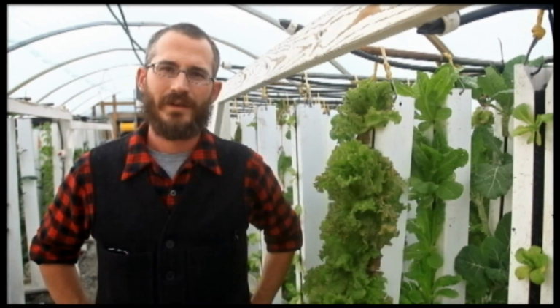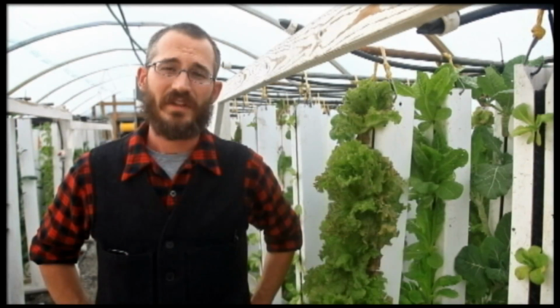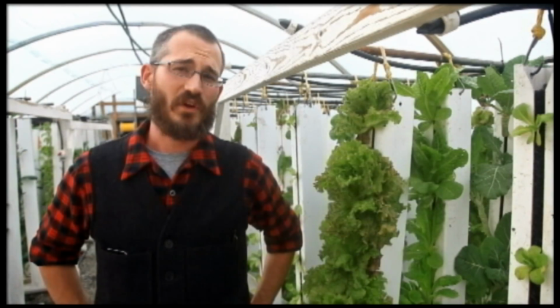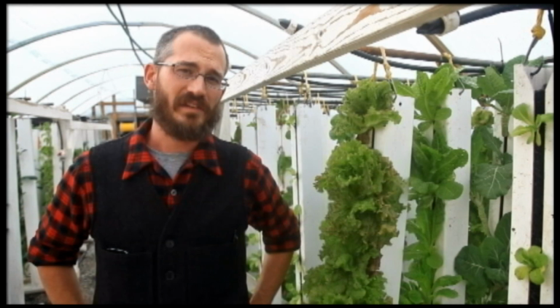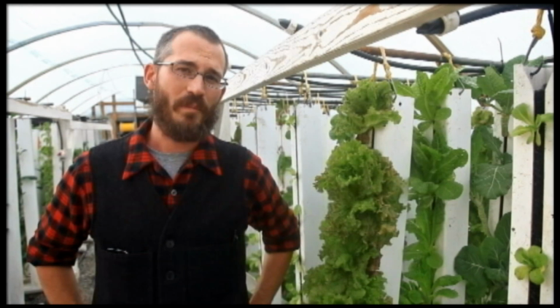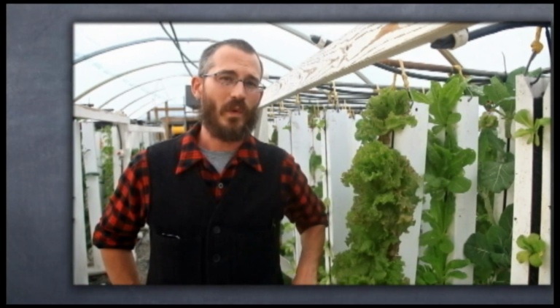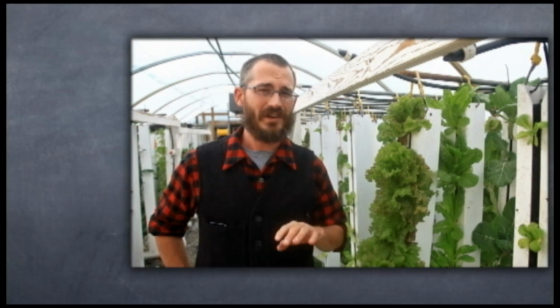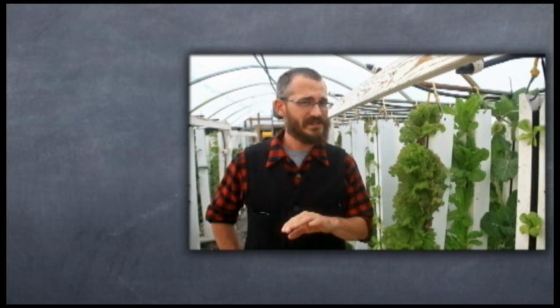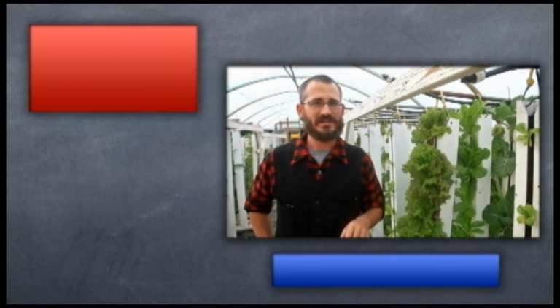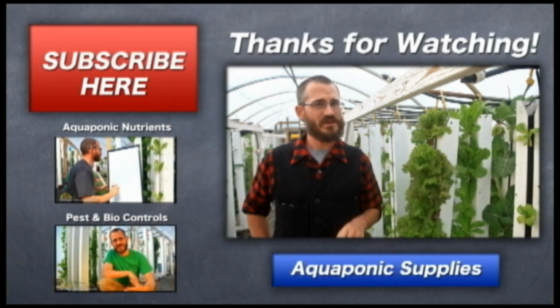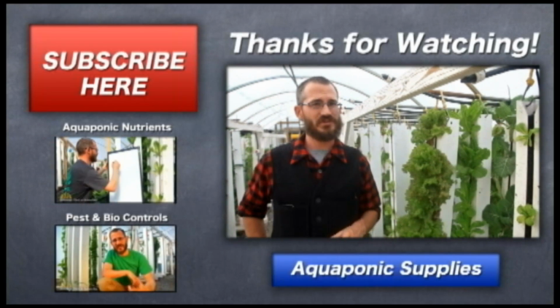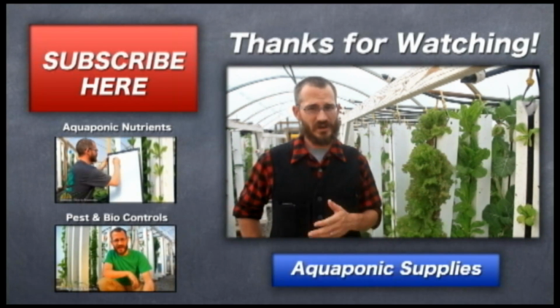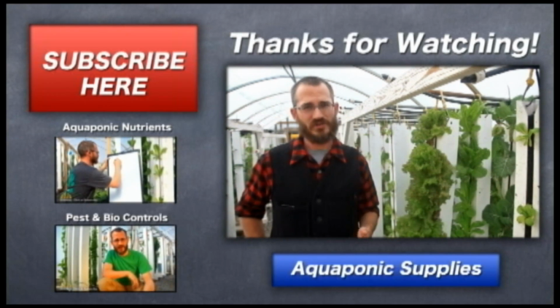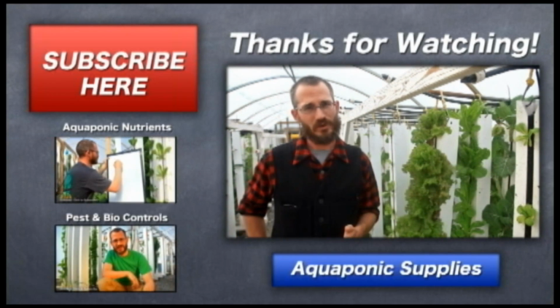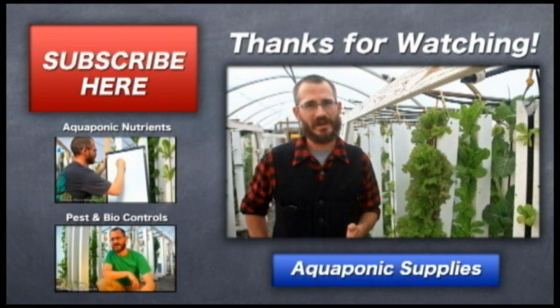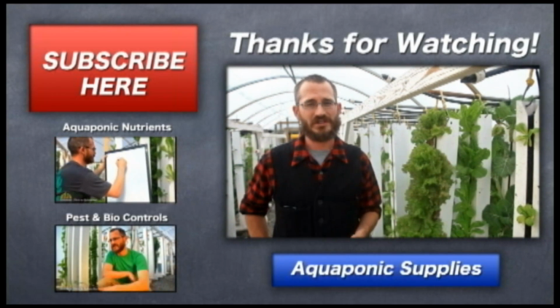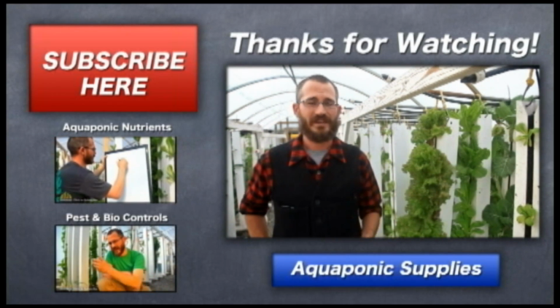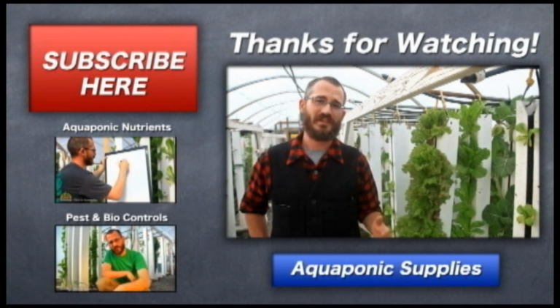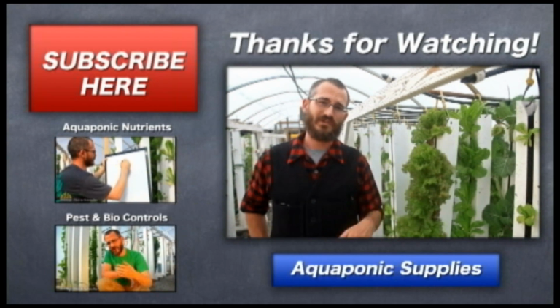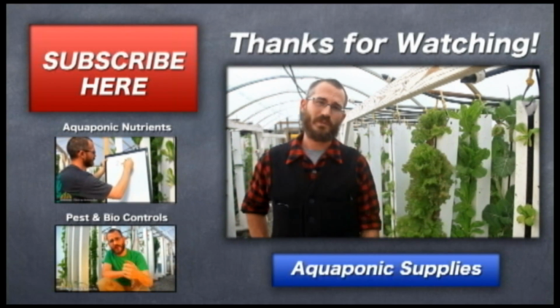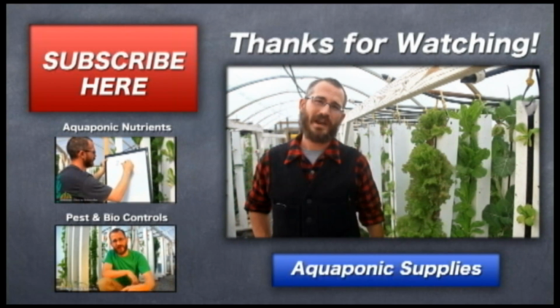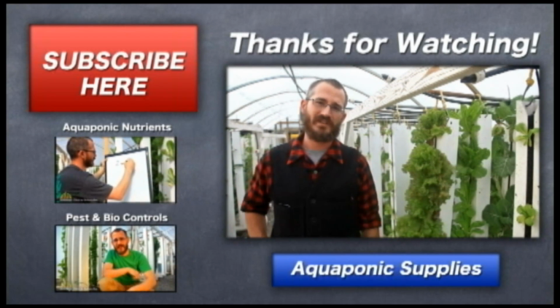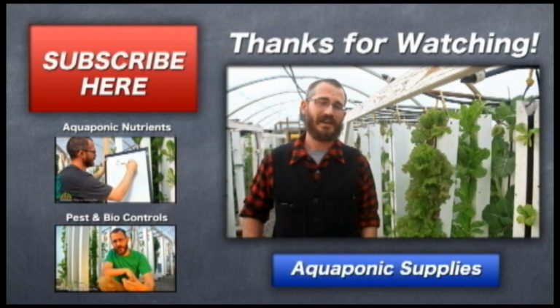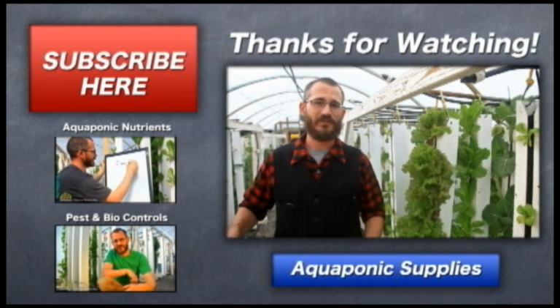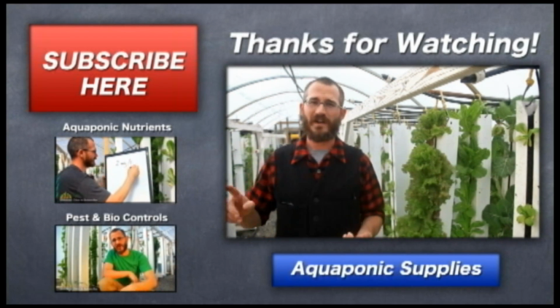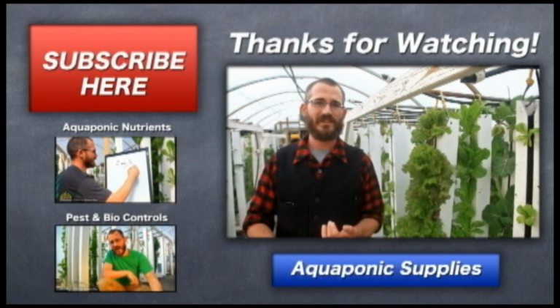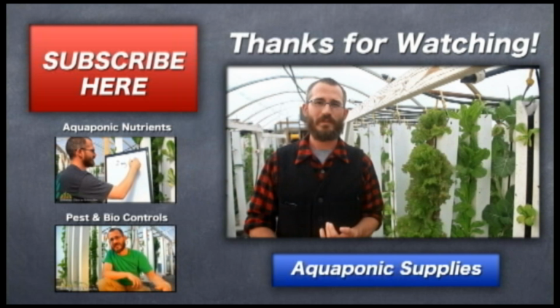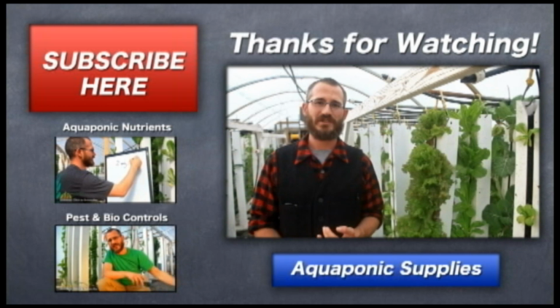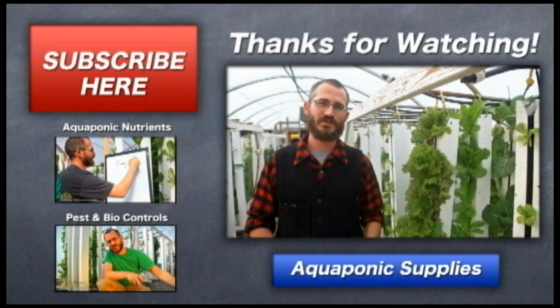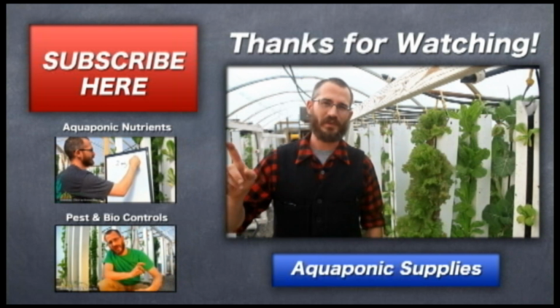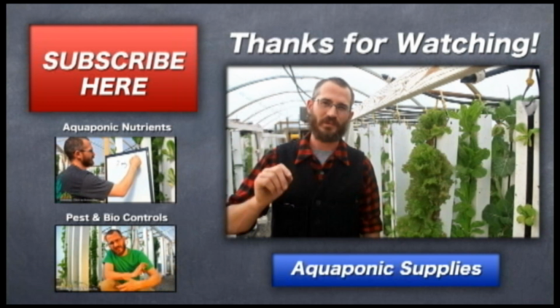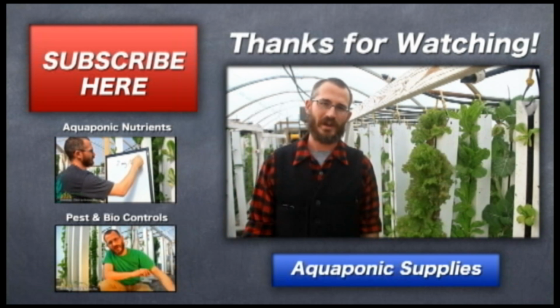So that's a quick tip on why not to use lemon juice to try and drop your pH. This is Nate Storey with Bright Agritech — if you find this information useful, please subscribe.